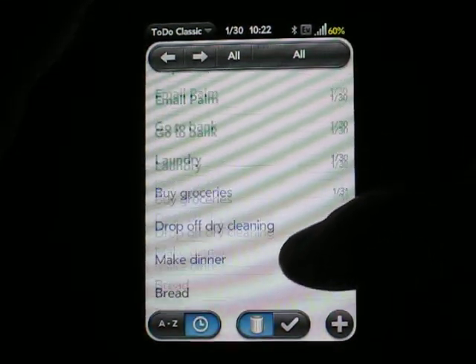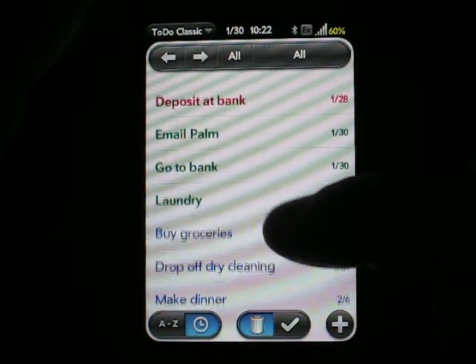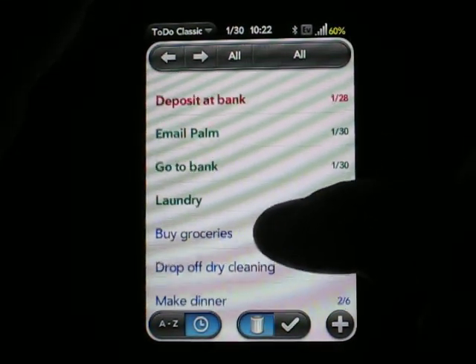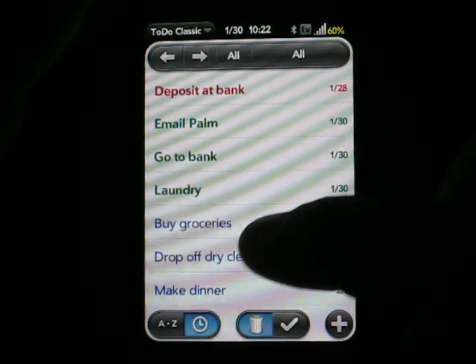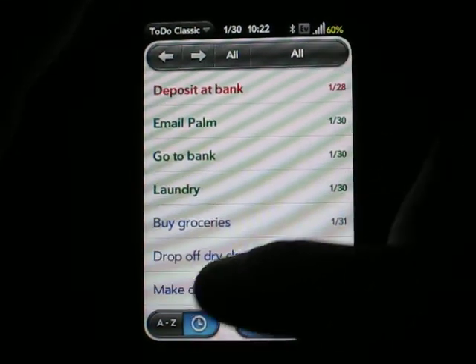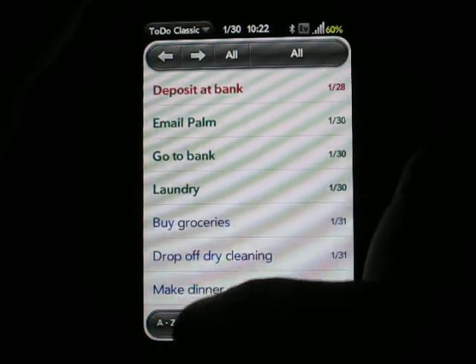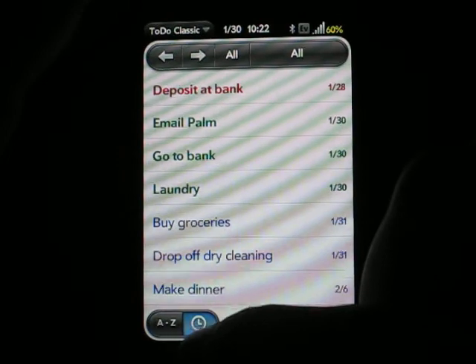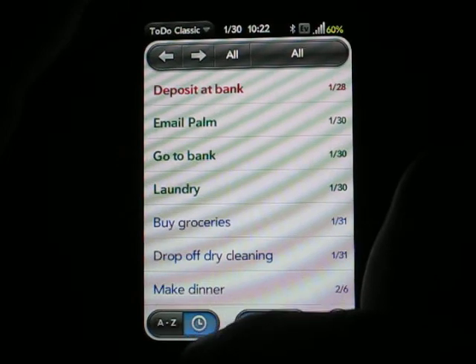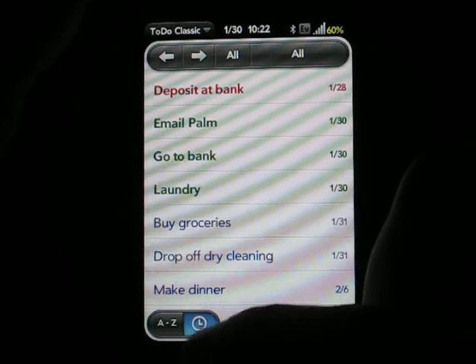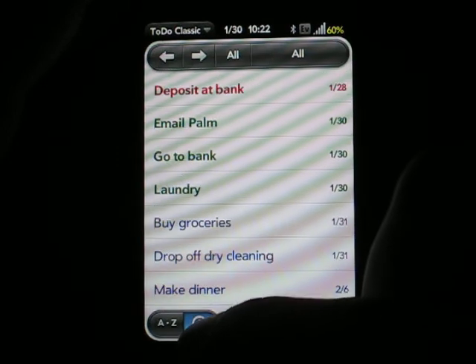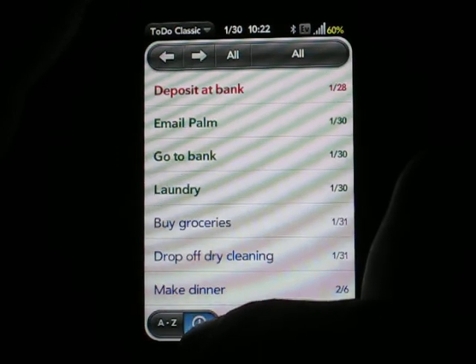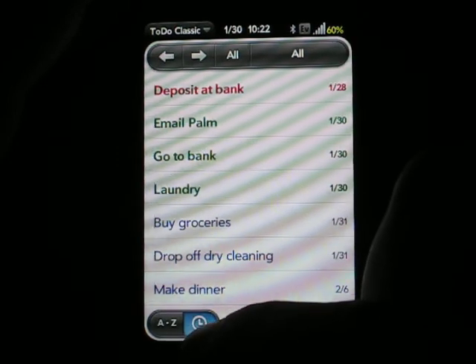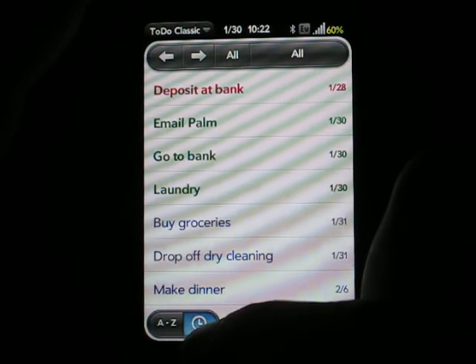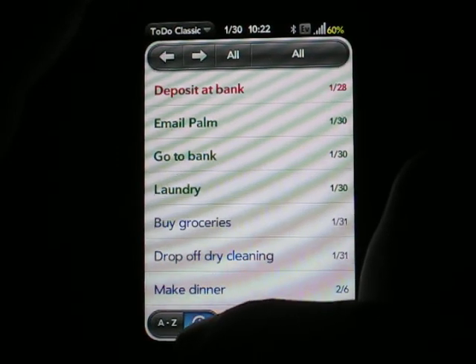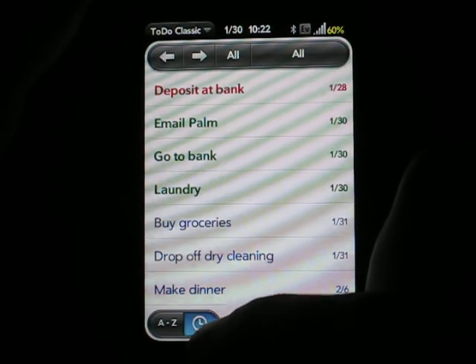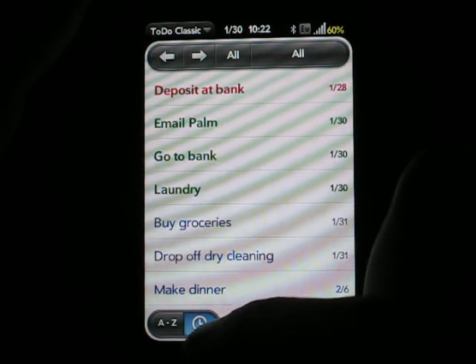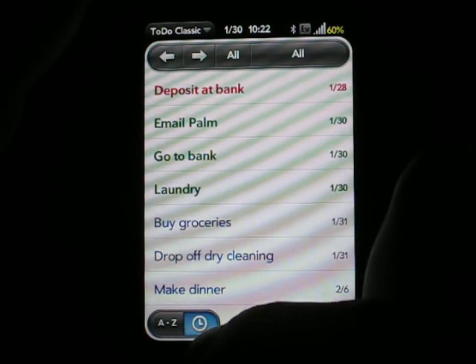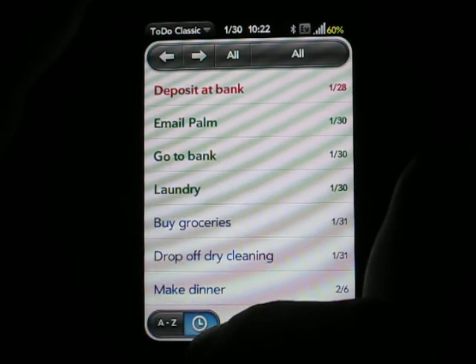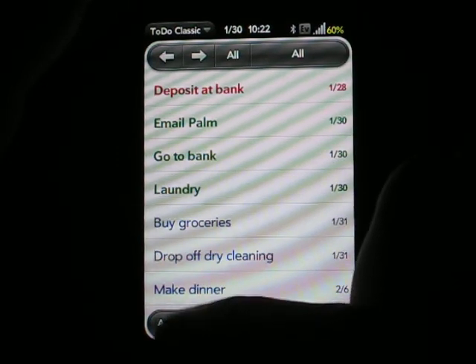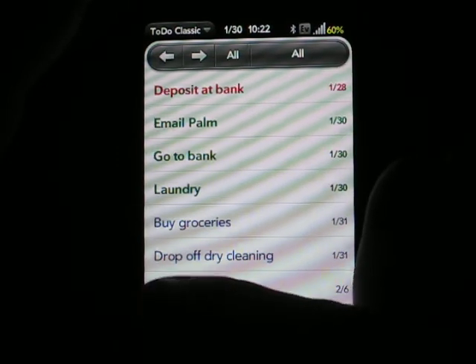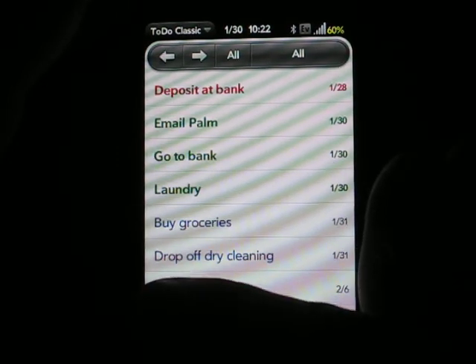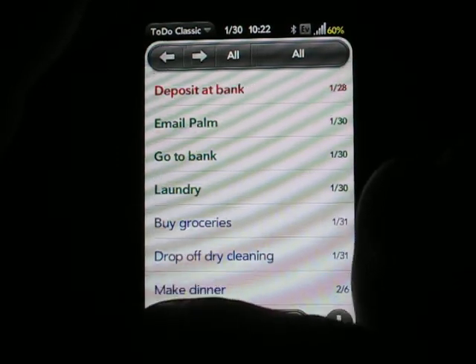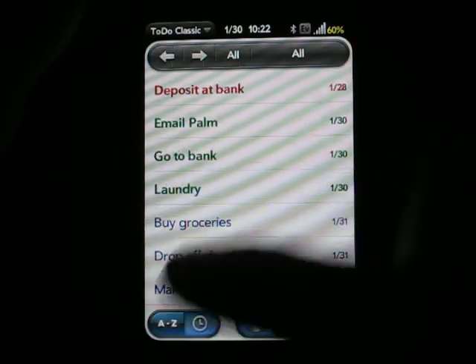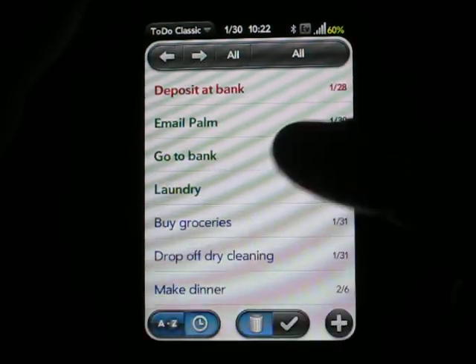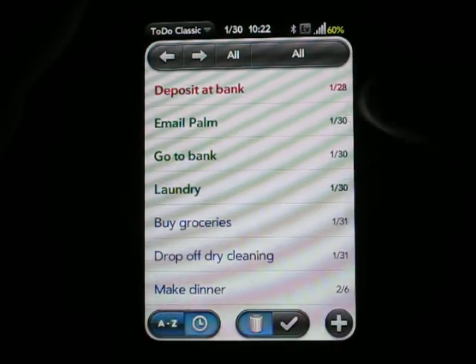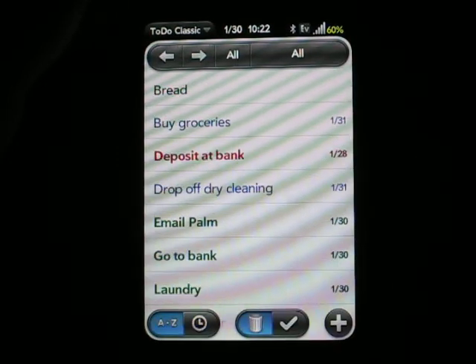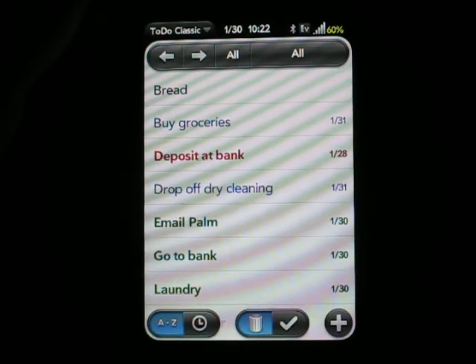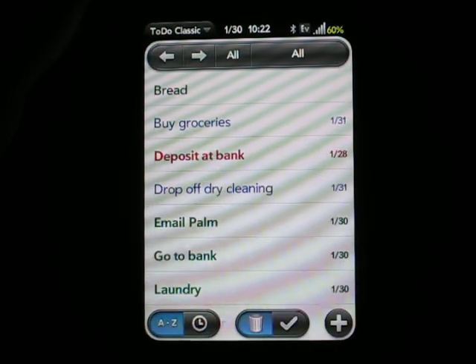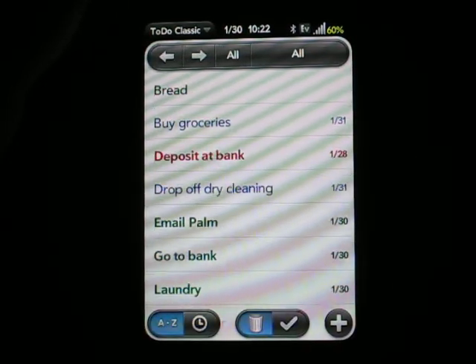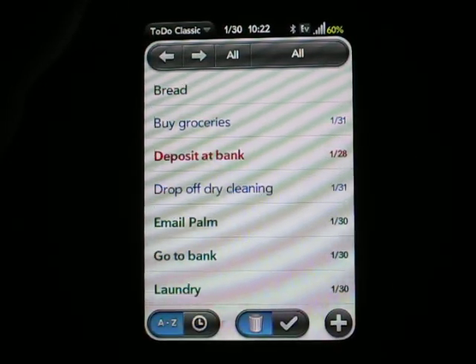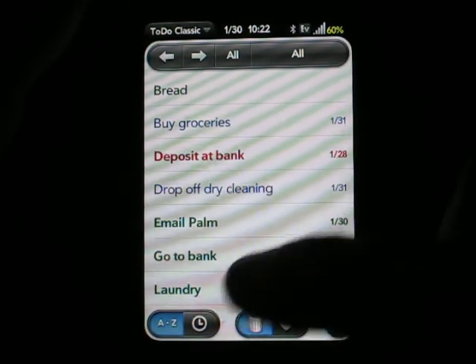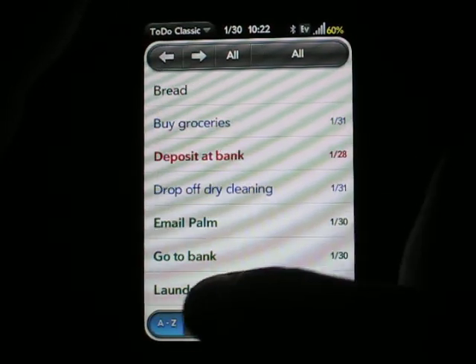I can also choose to sort items not by due date. You can see the clock lets me do that, but I can change it over to alphabetical if I want to.